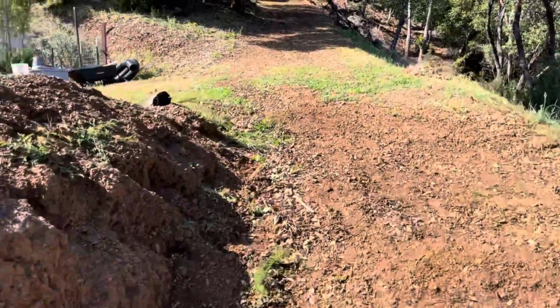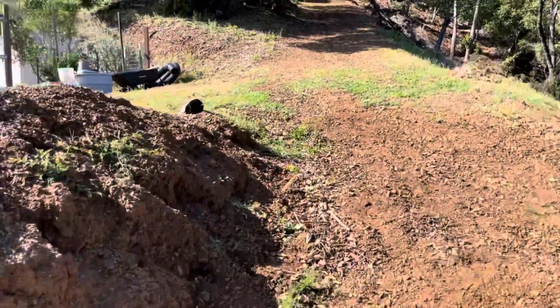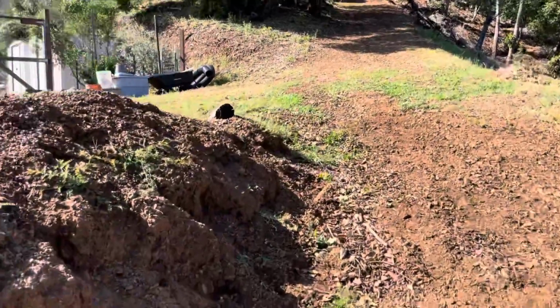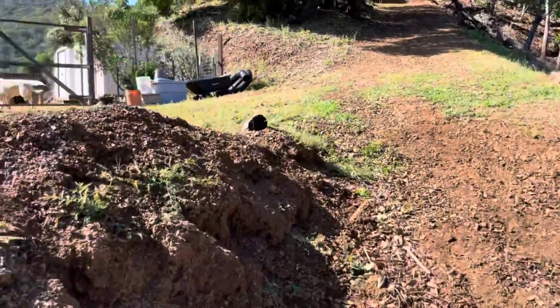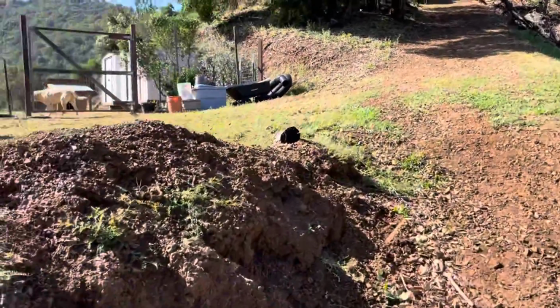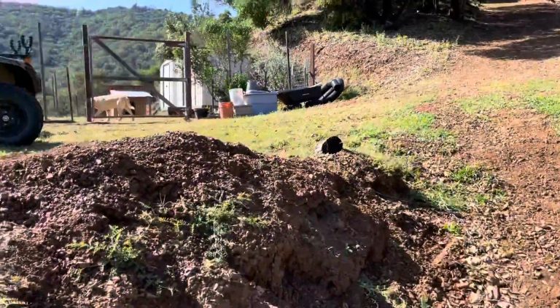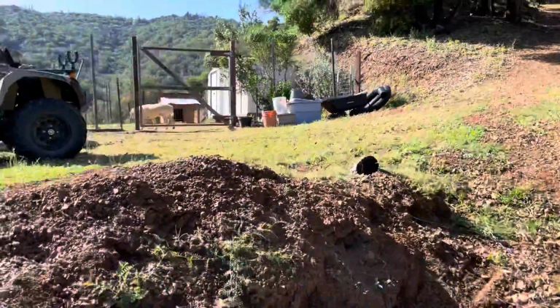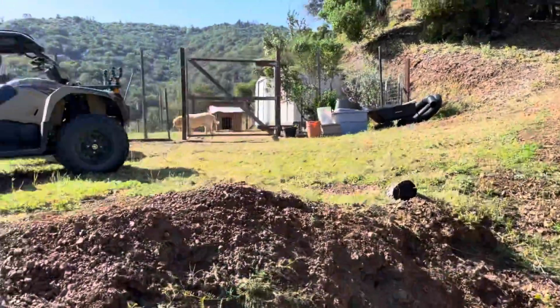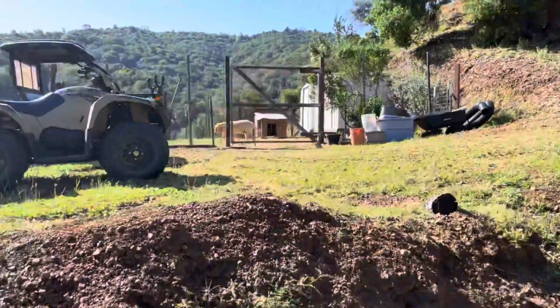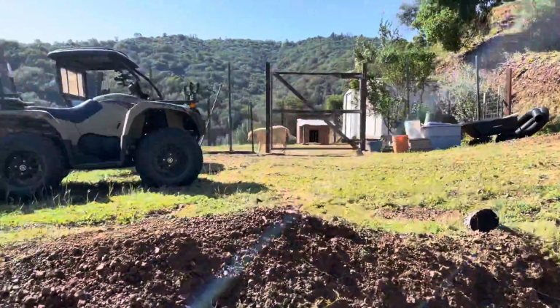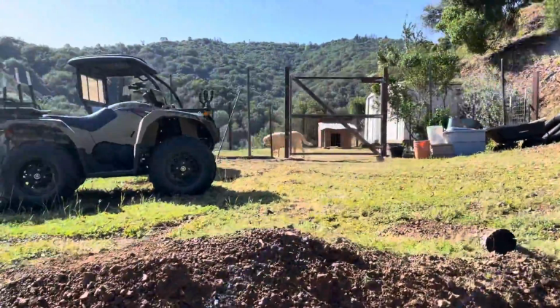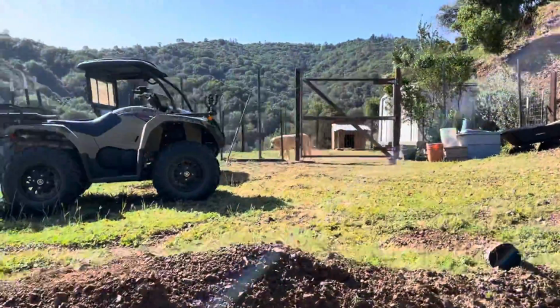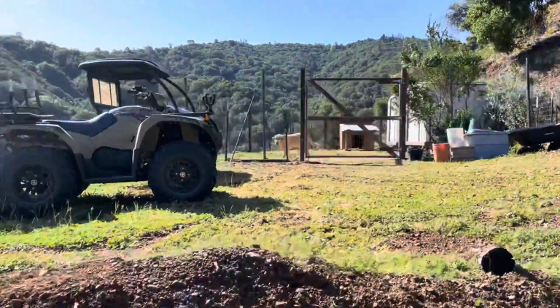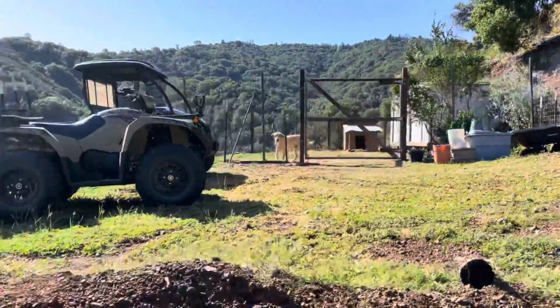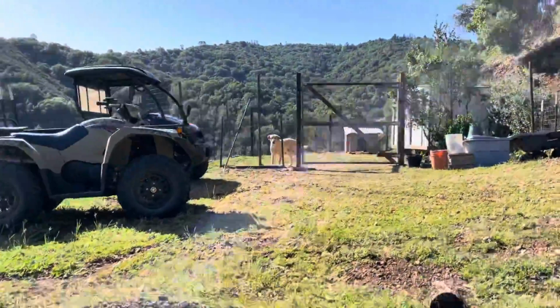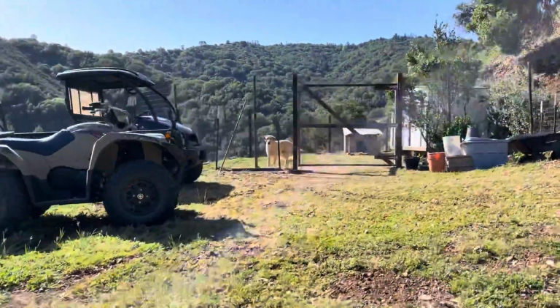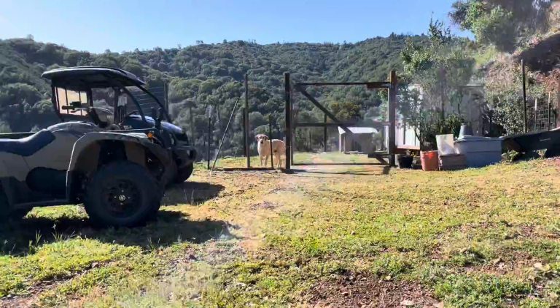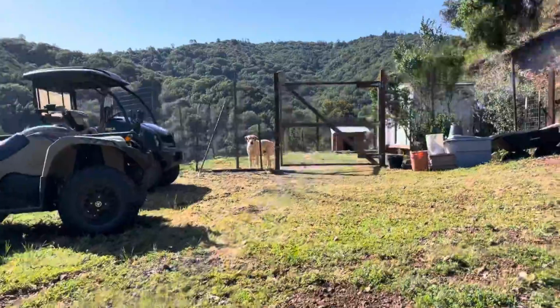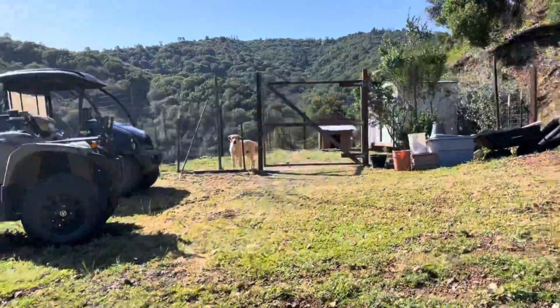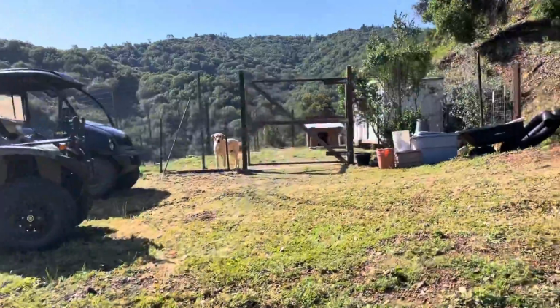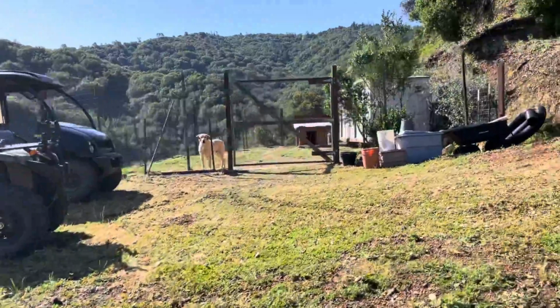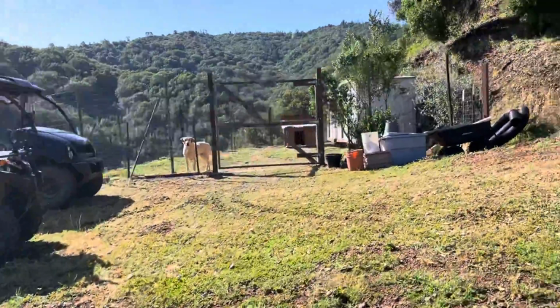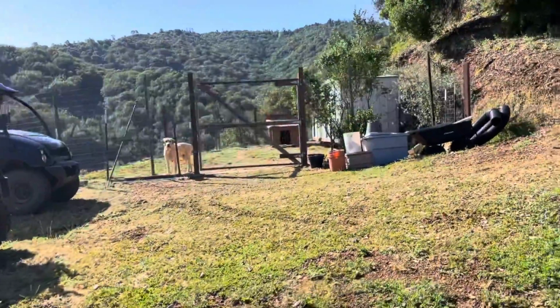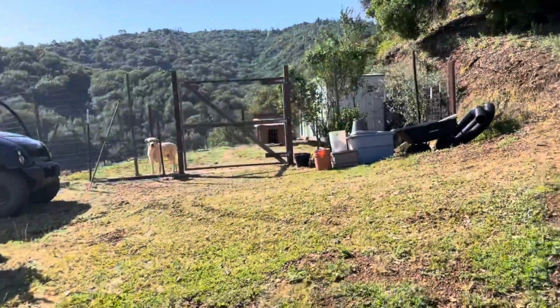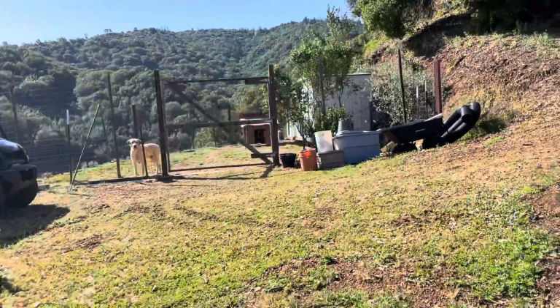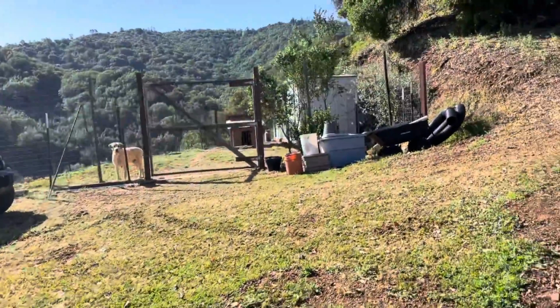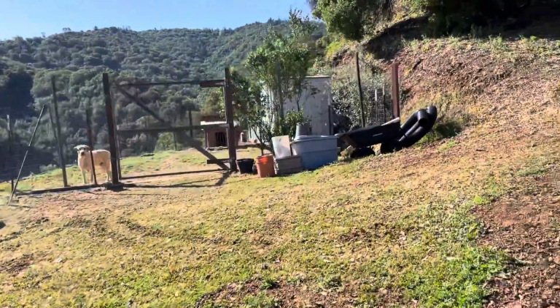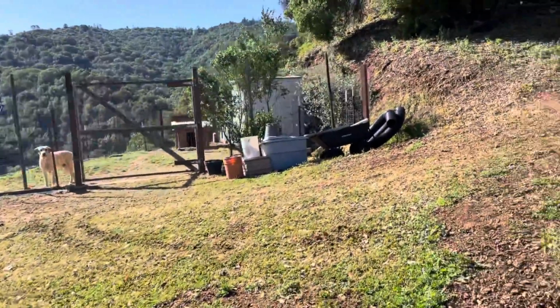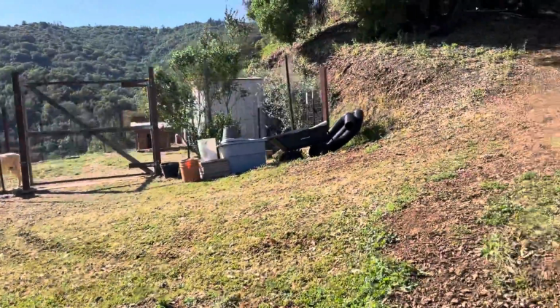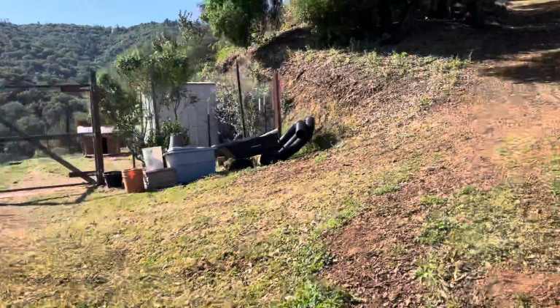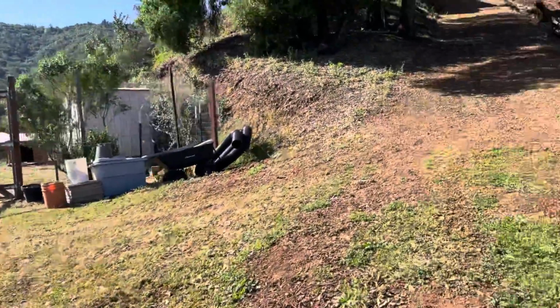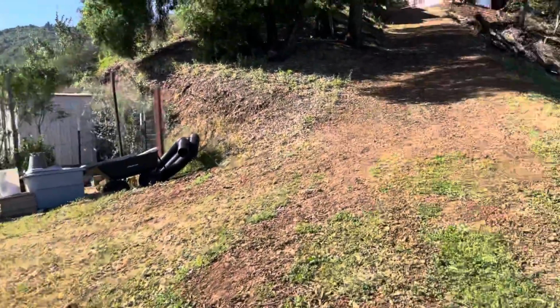We're back up to the ATV area. The dog kennel.